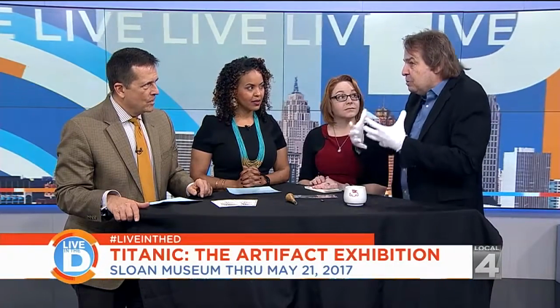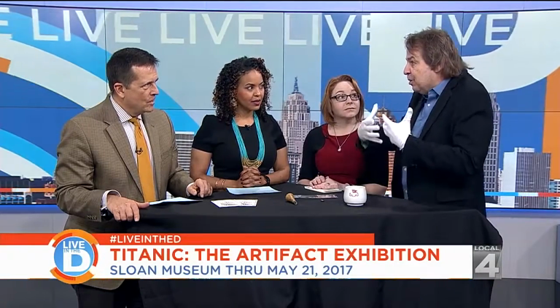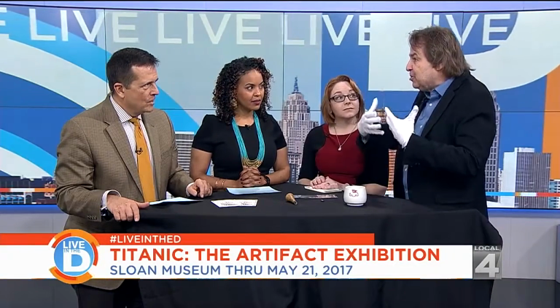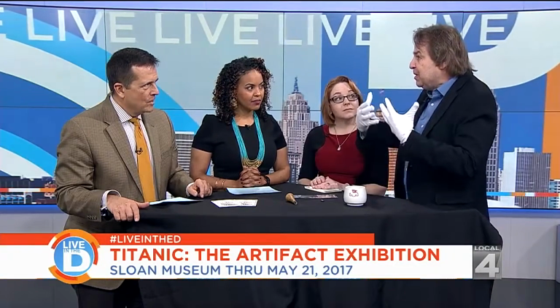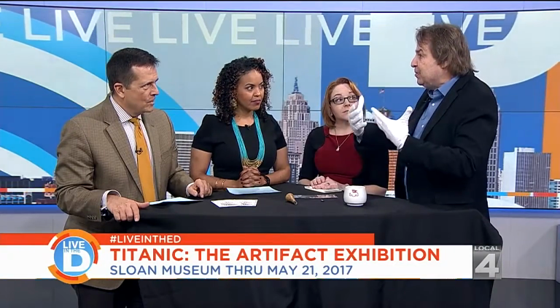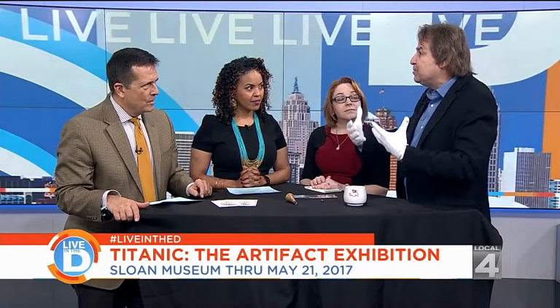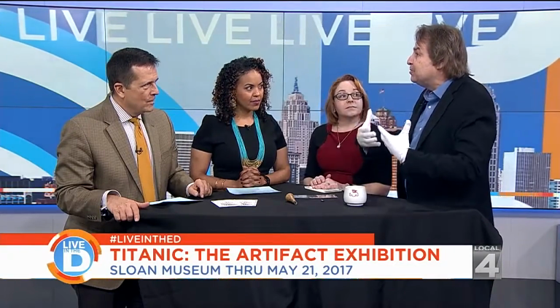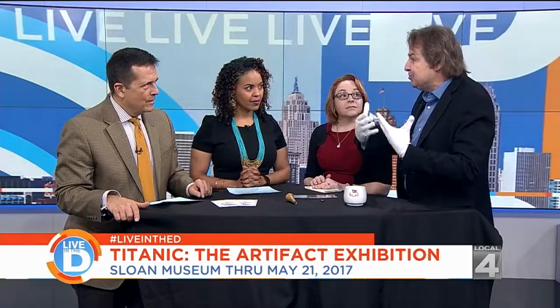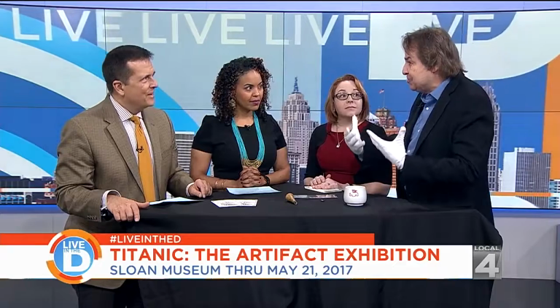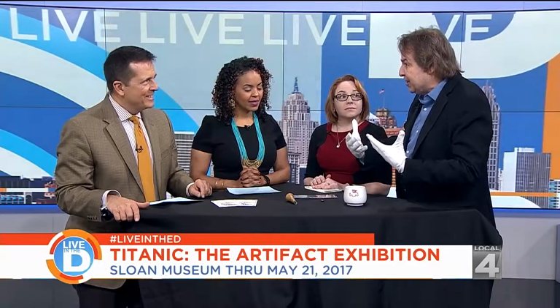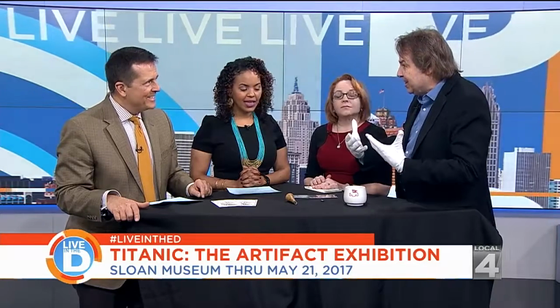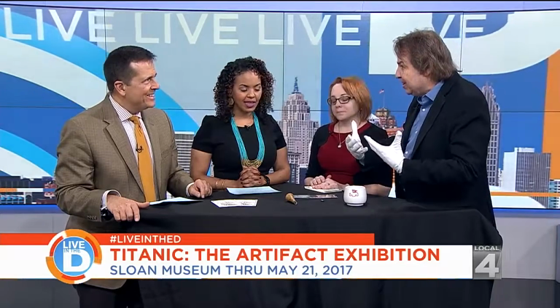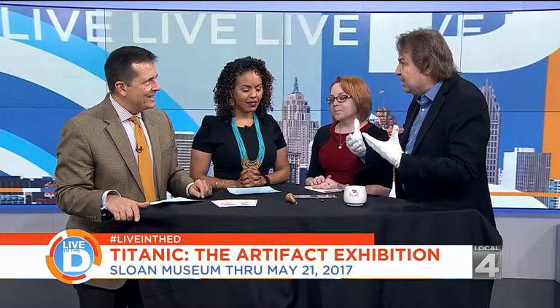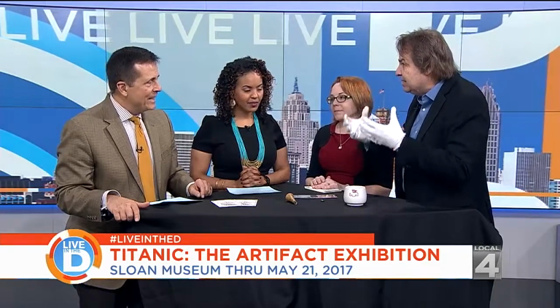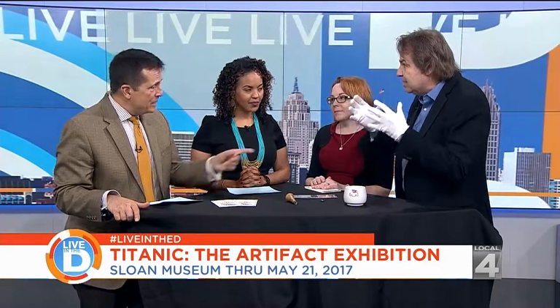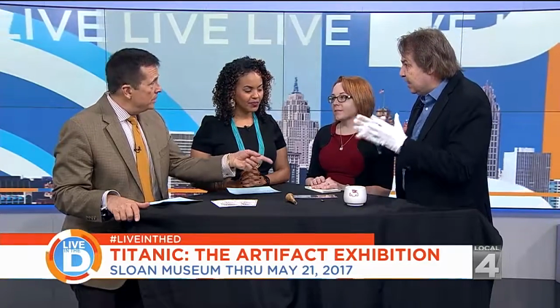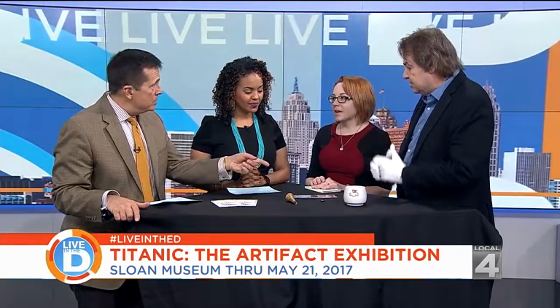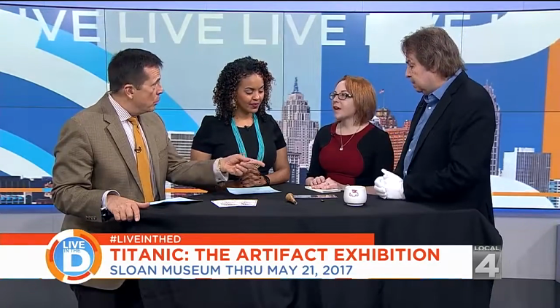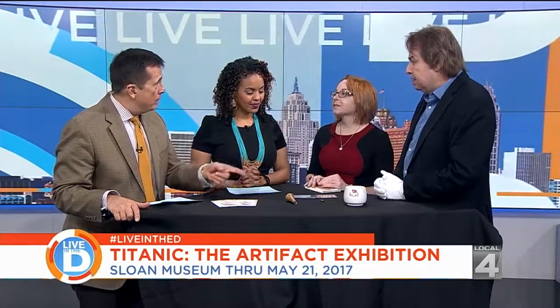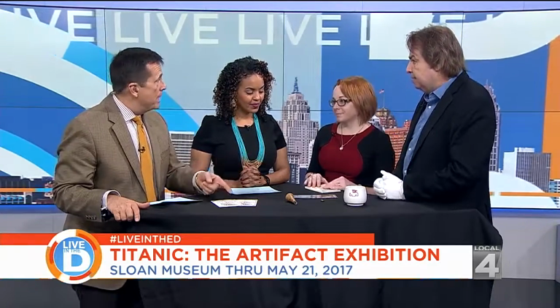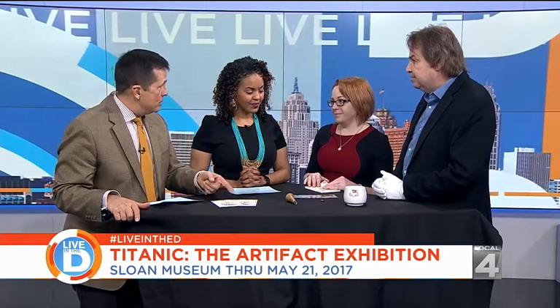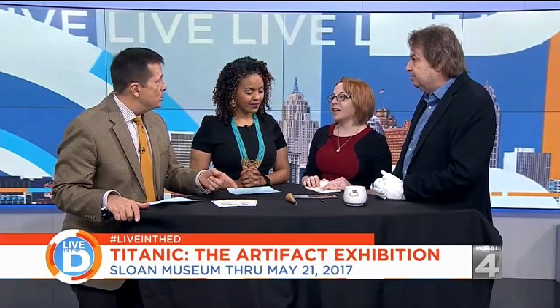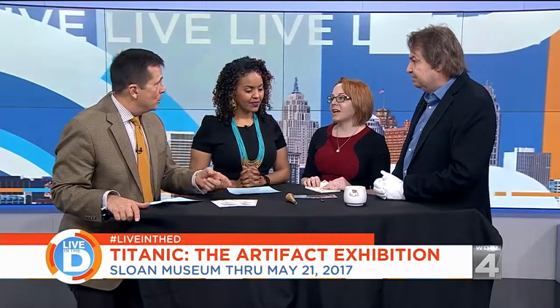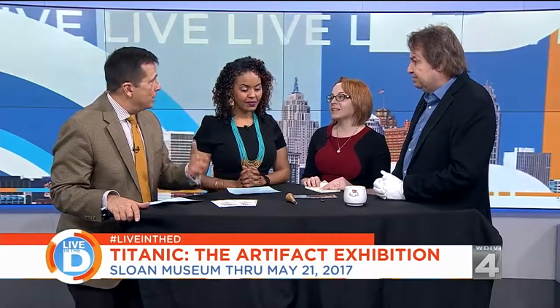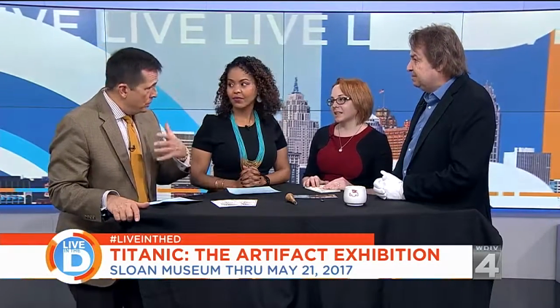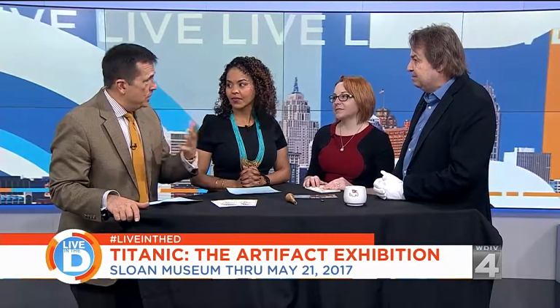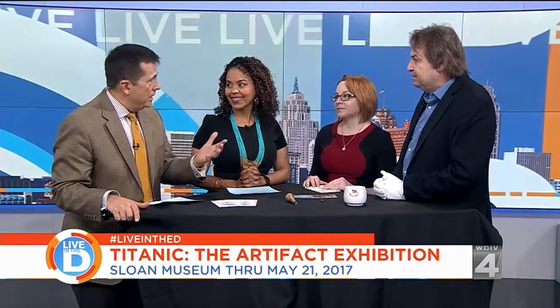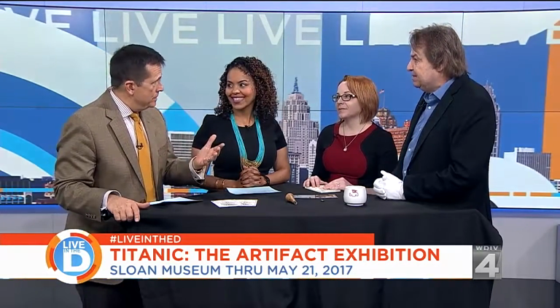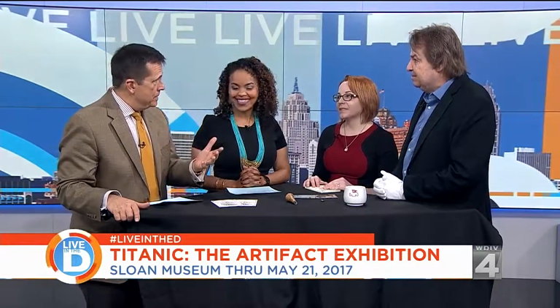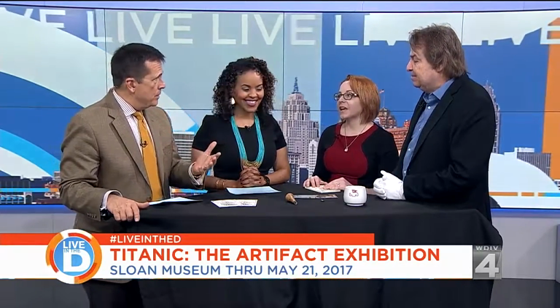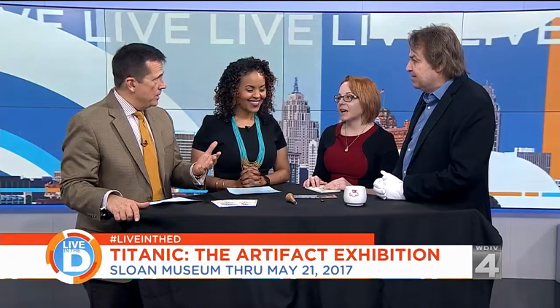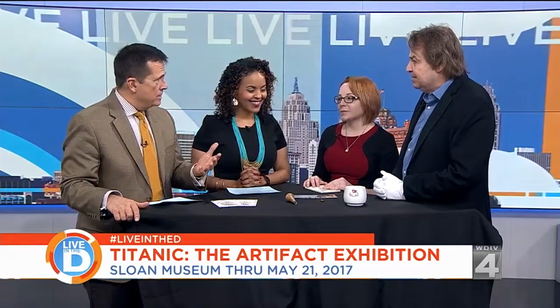We know there's a personal story behind every piece, and that's what the boarding passes do too — they personalize the experience.